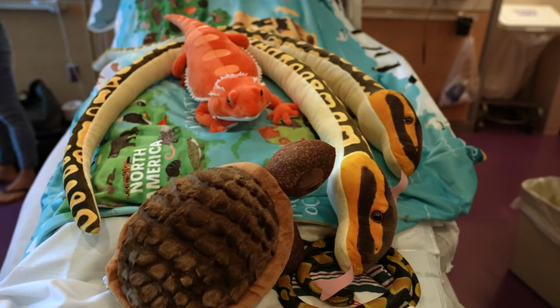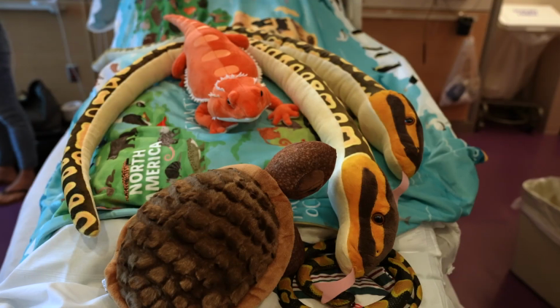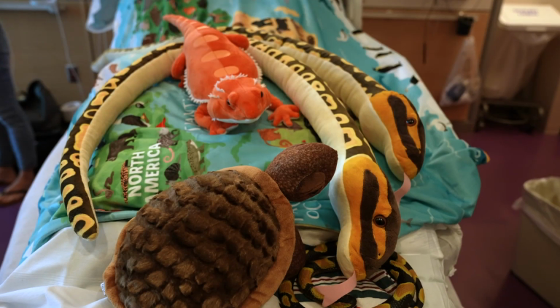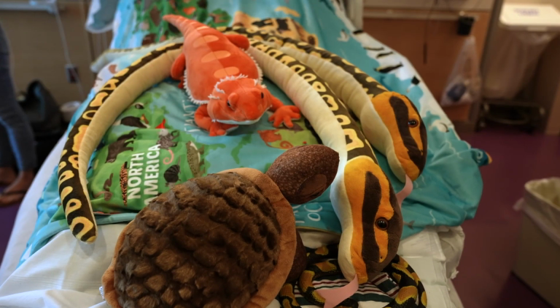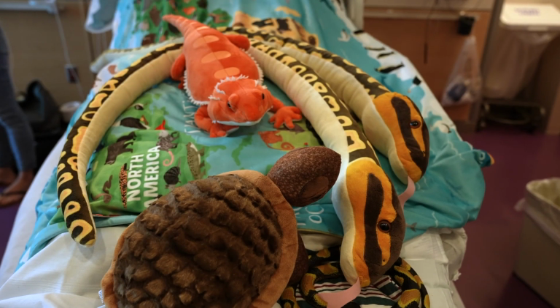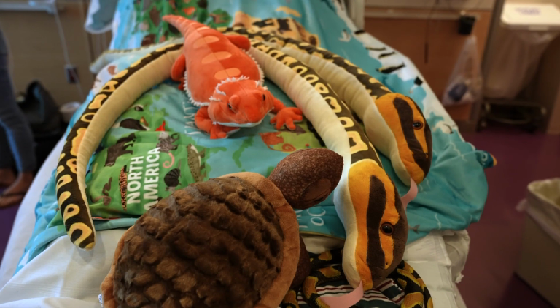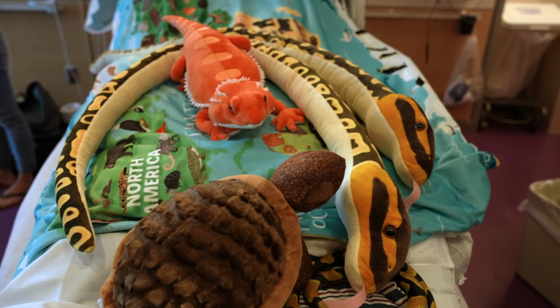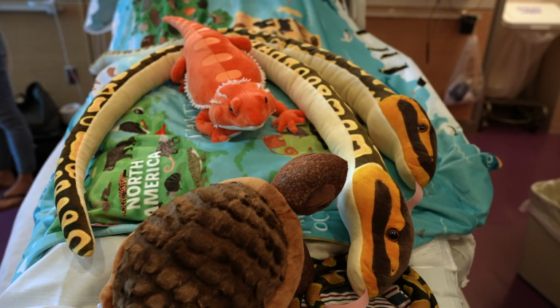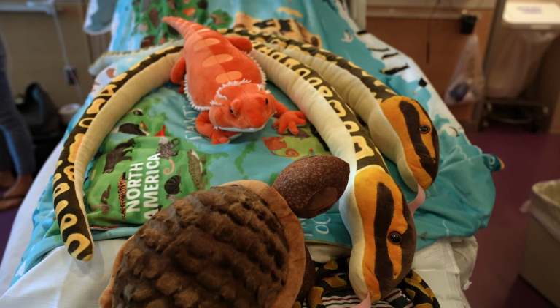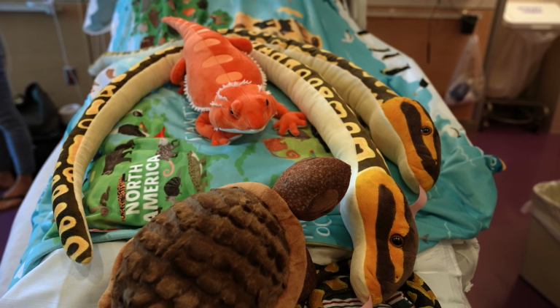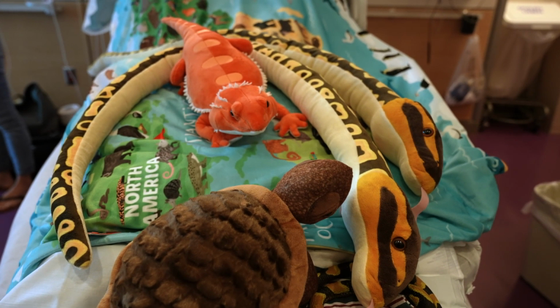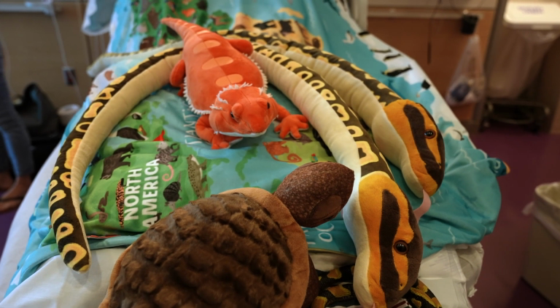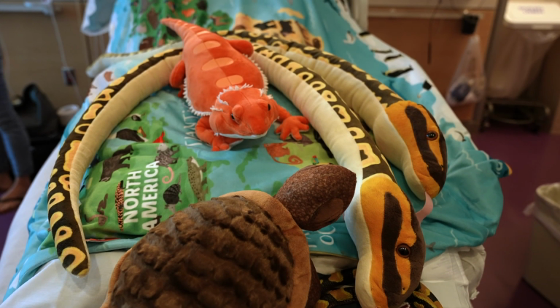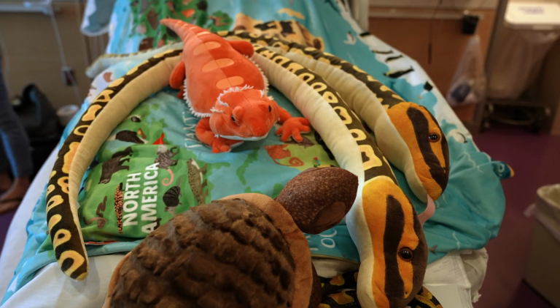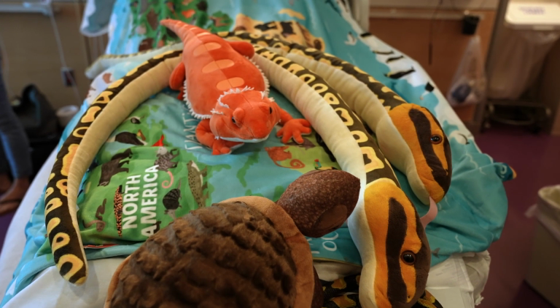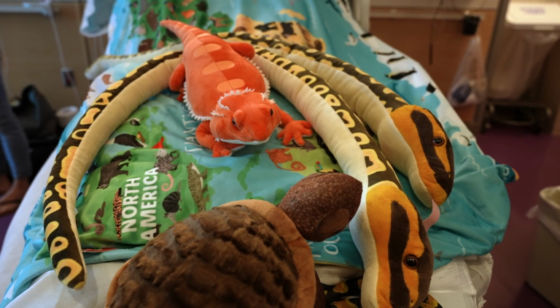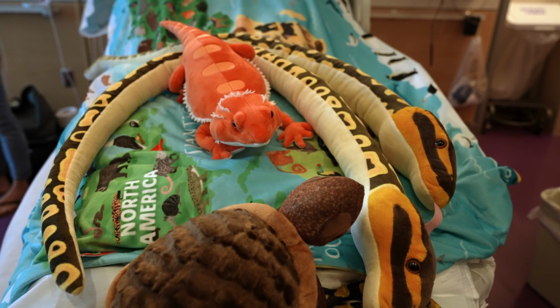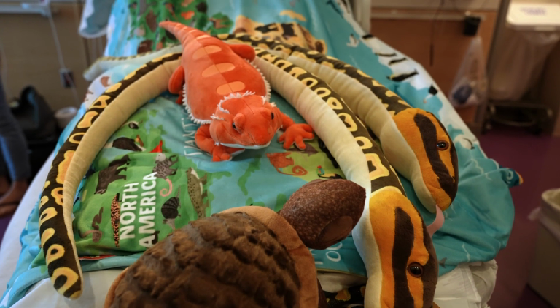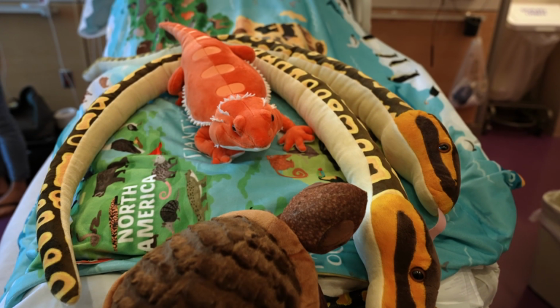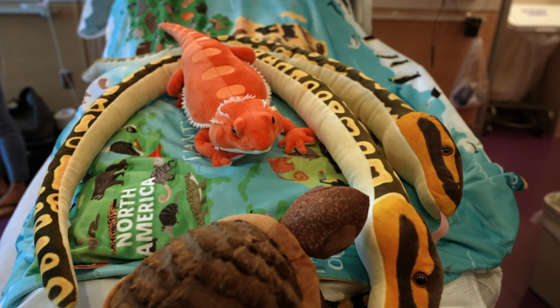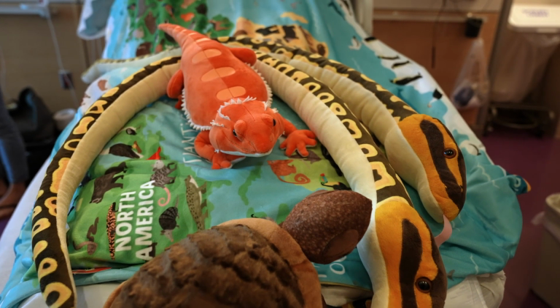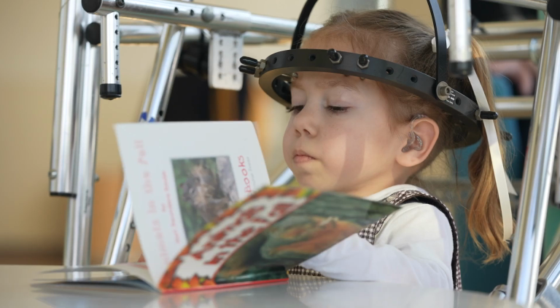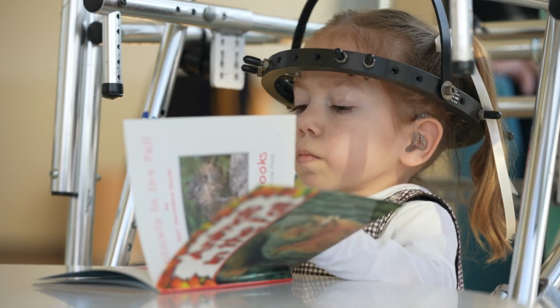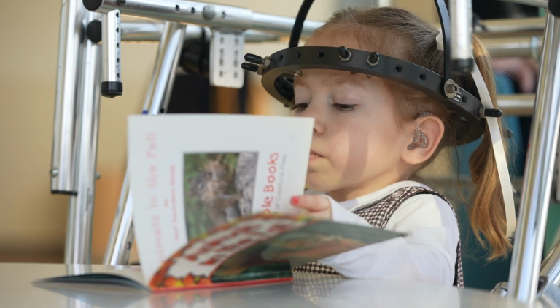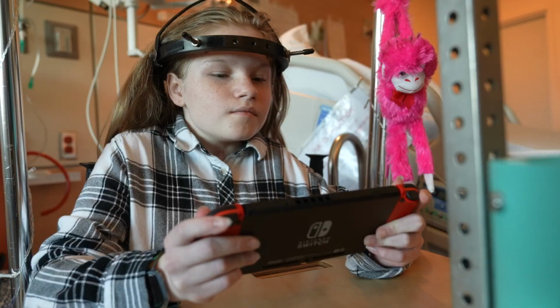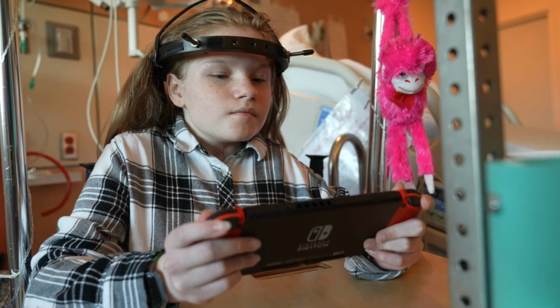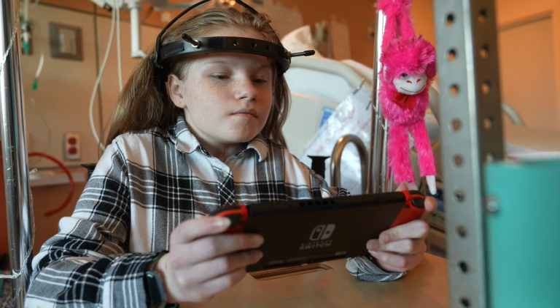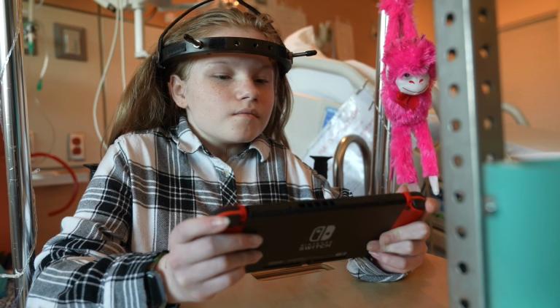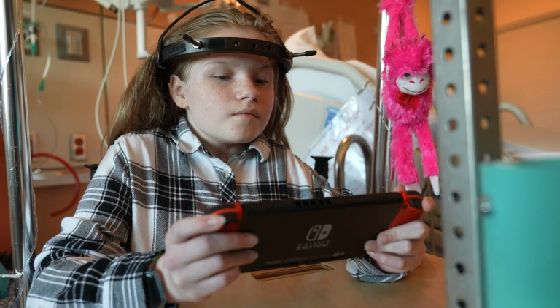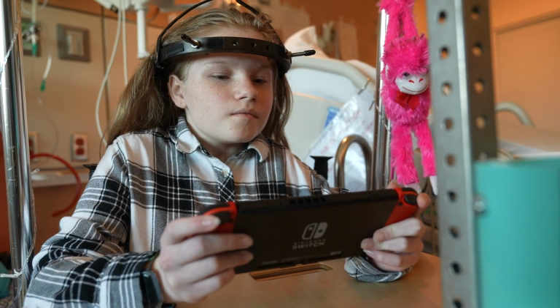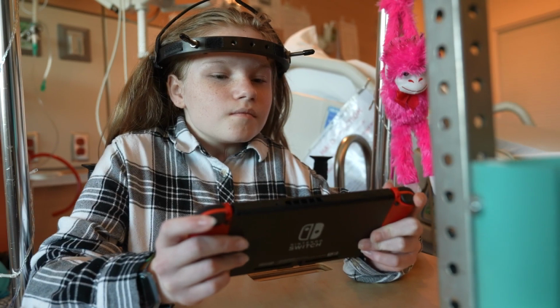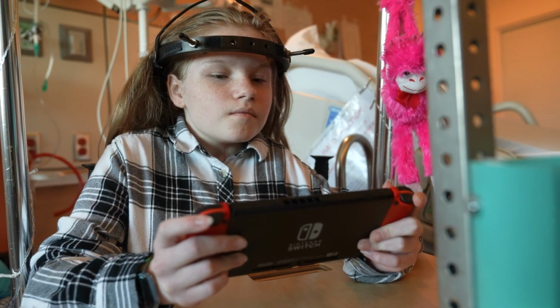Remember to bring your child's favorite things like stuffed animals, books, a tablet, and headphones.